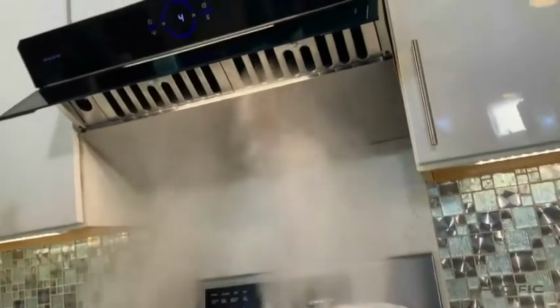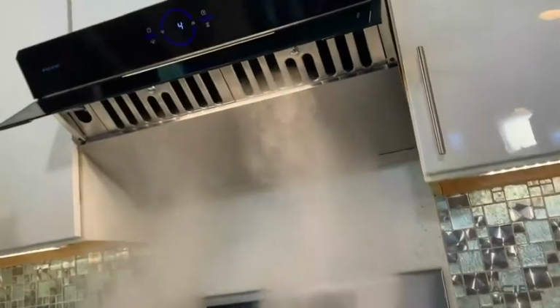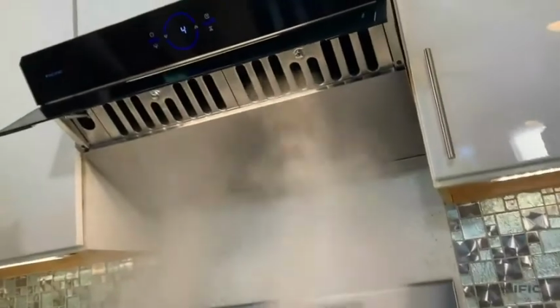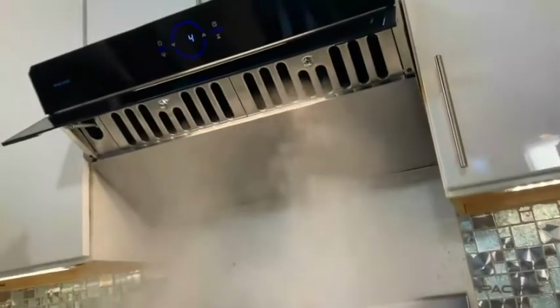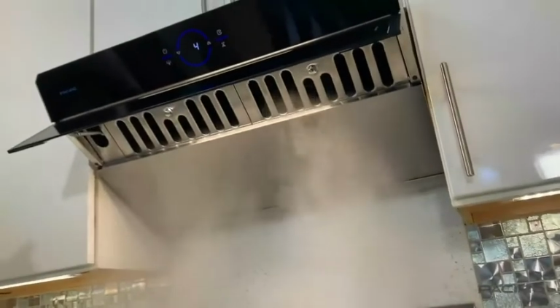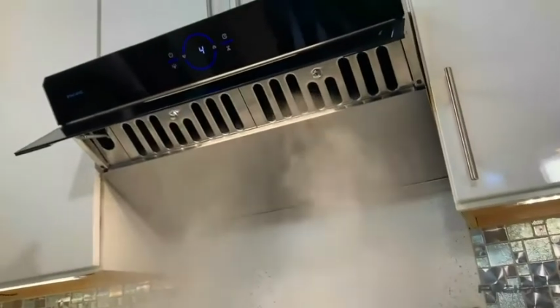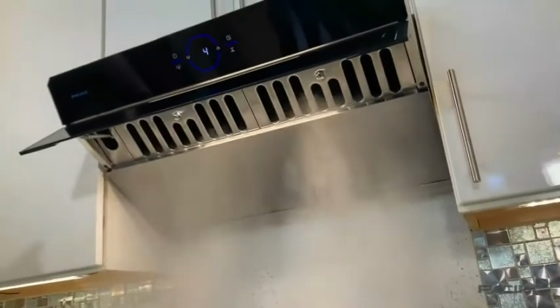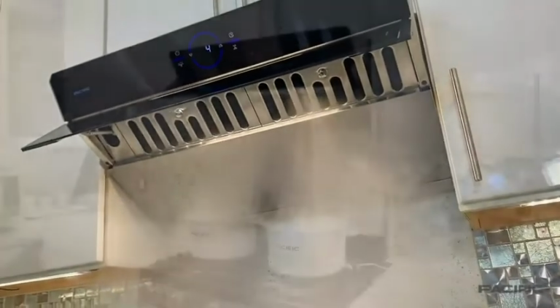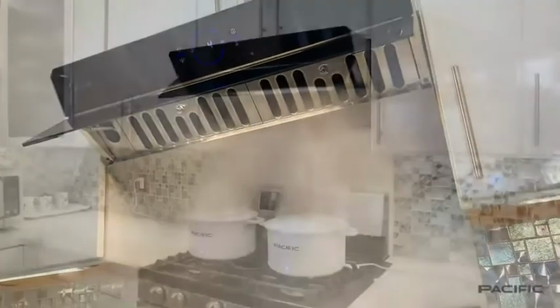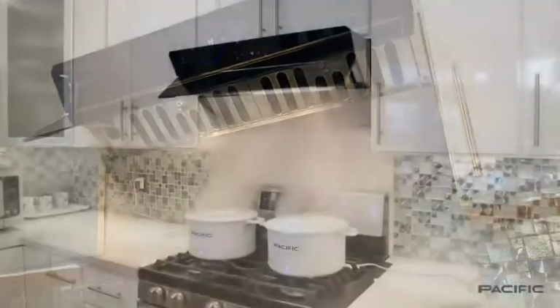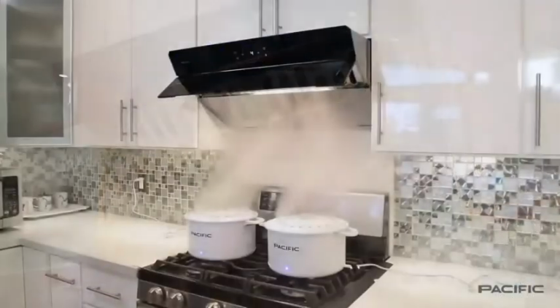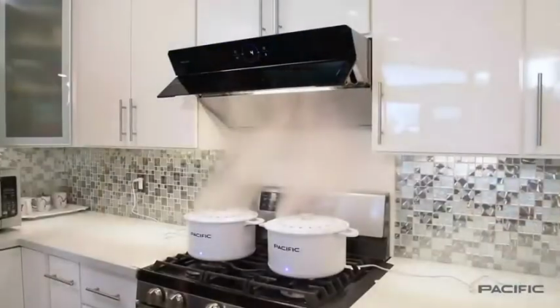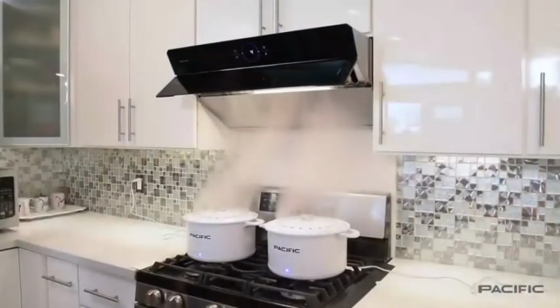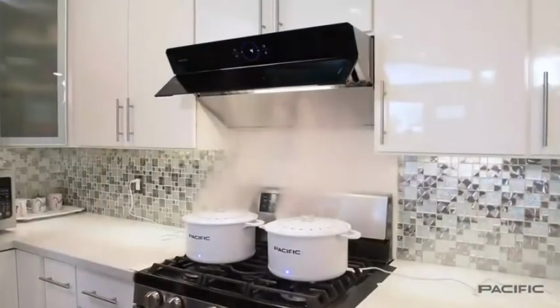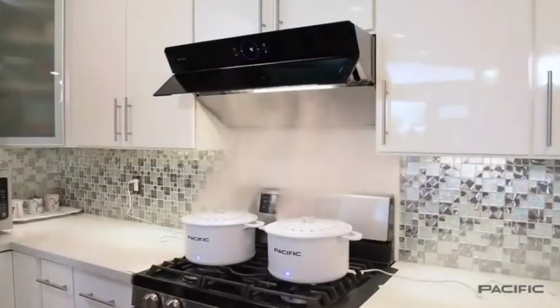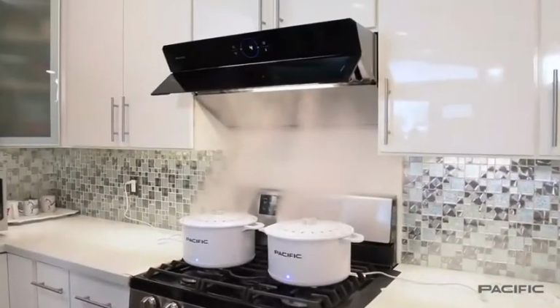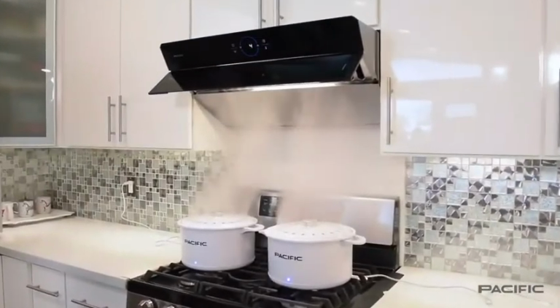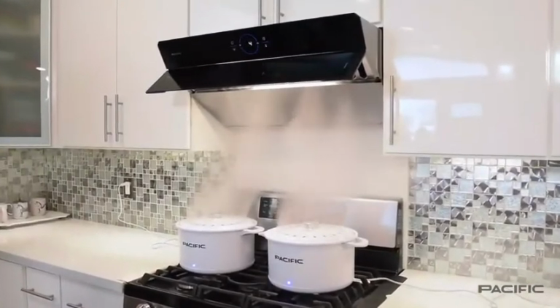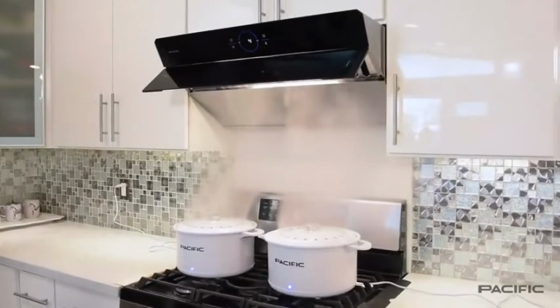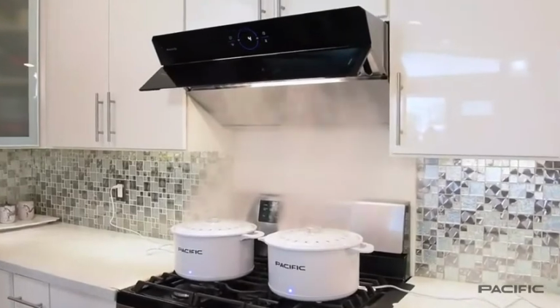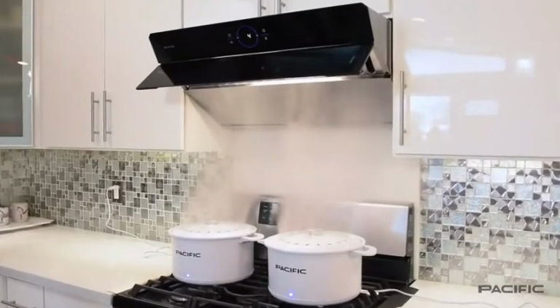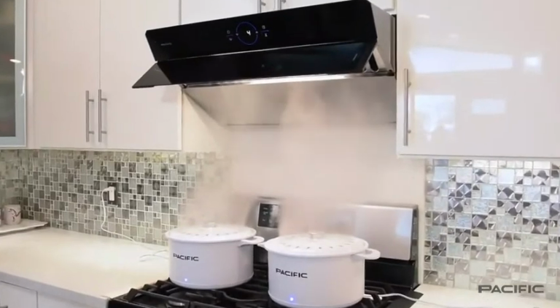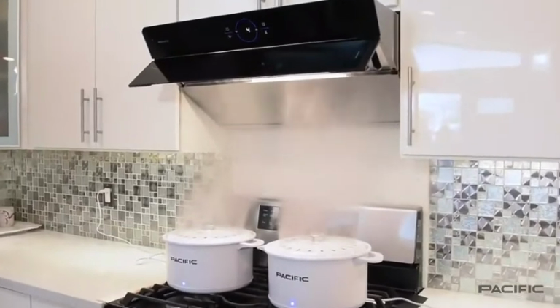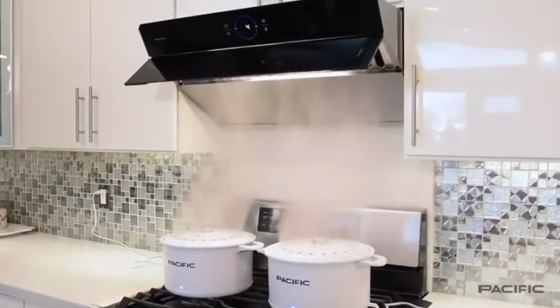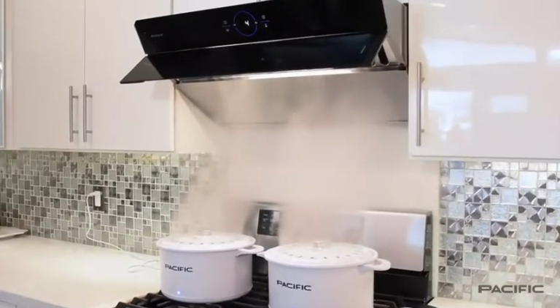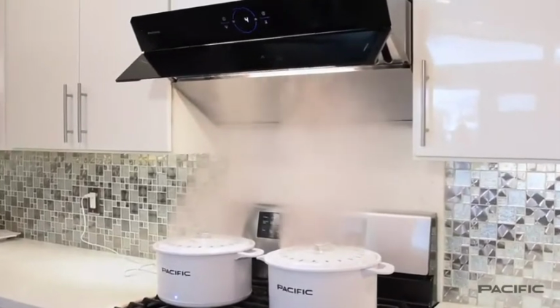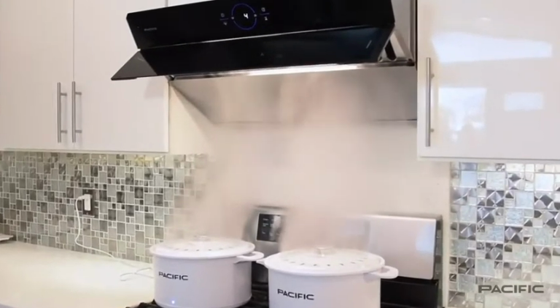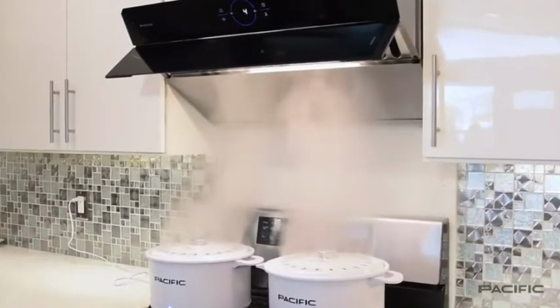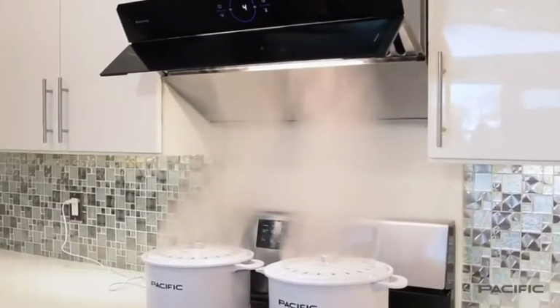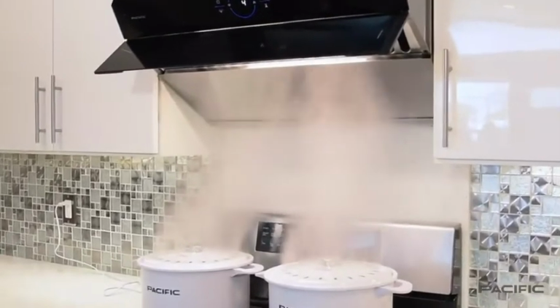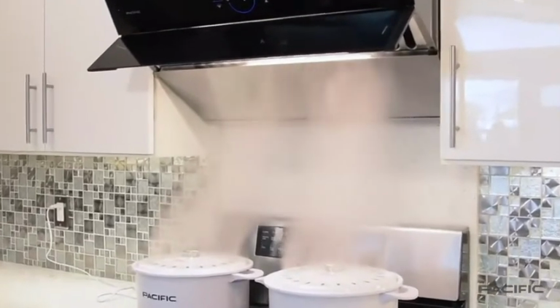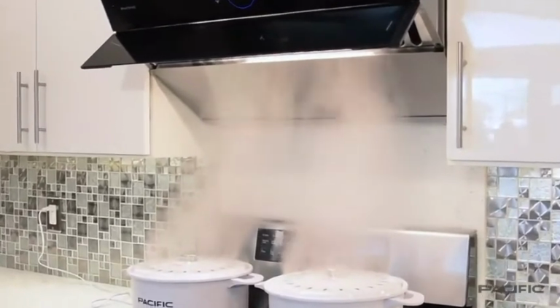The powerful fans and suction of the PQ68 will help keep your kitchen air fresh and be a pleasure to cook with for years to come.